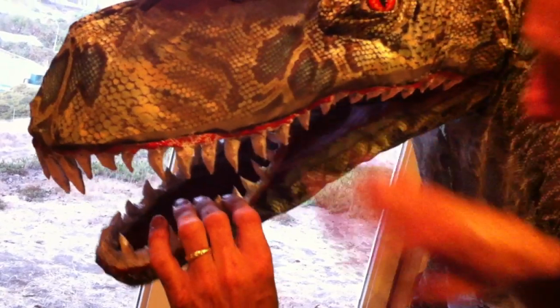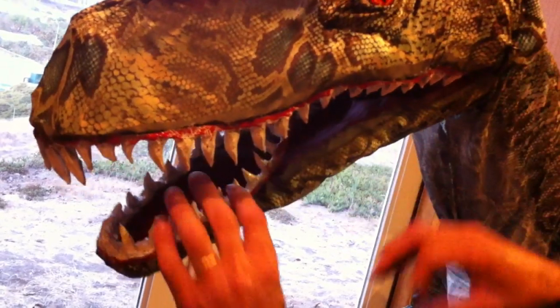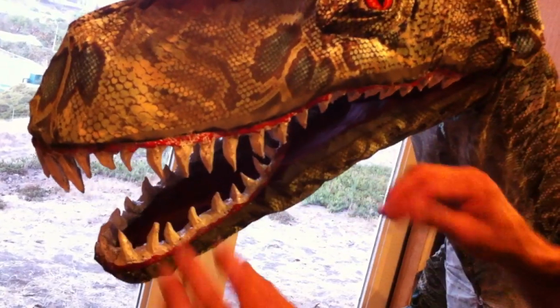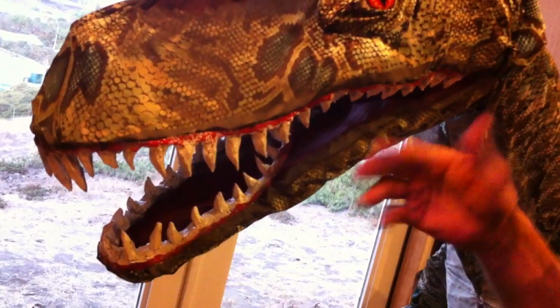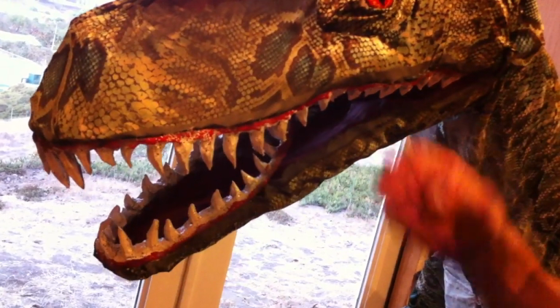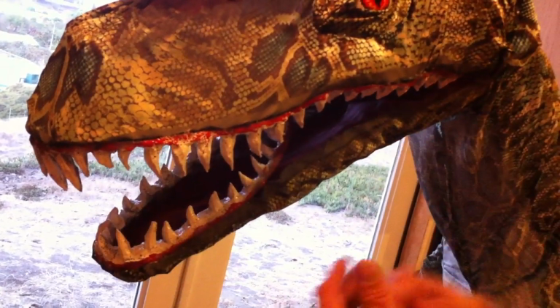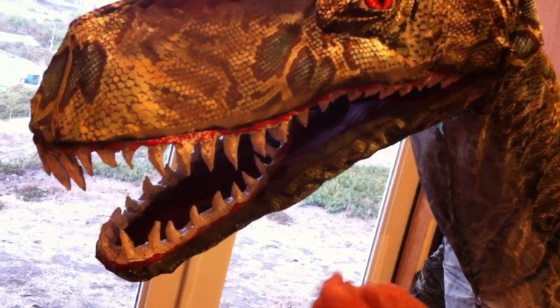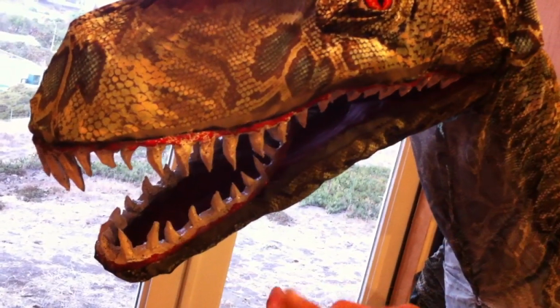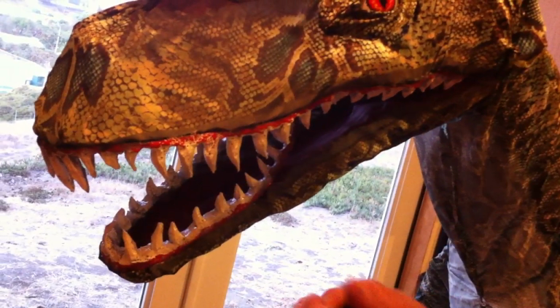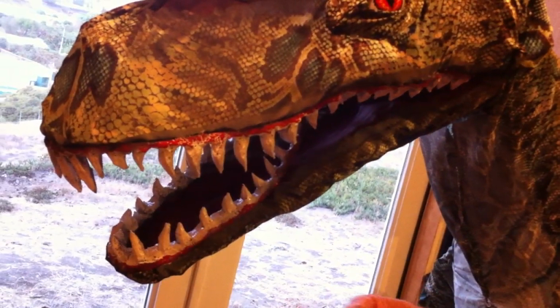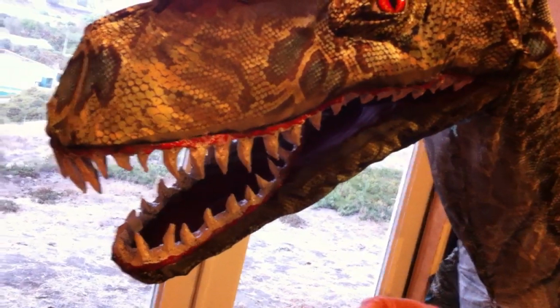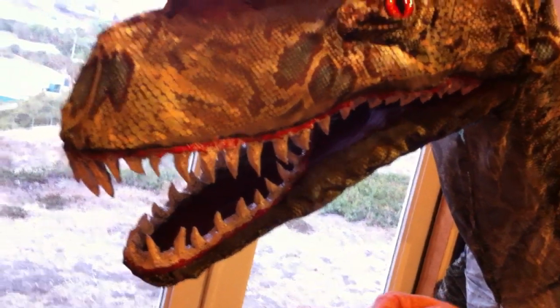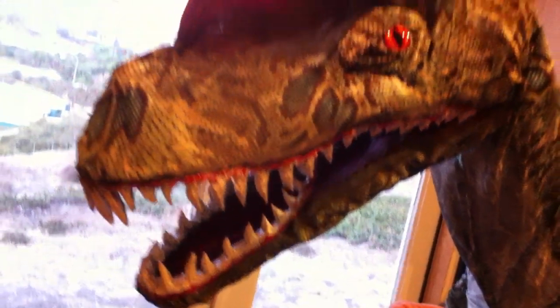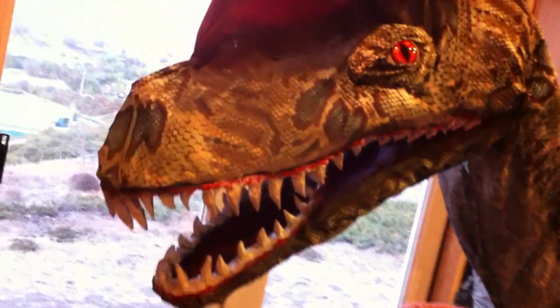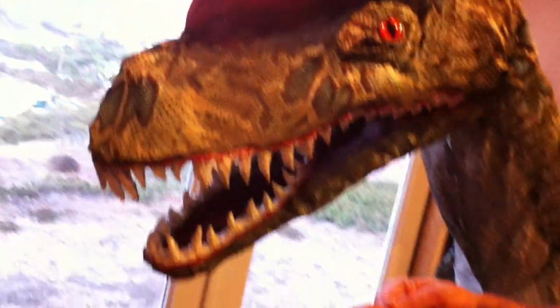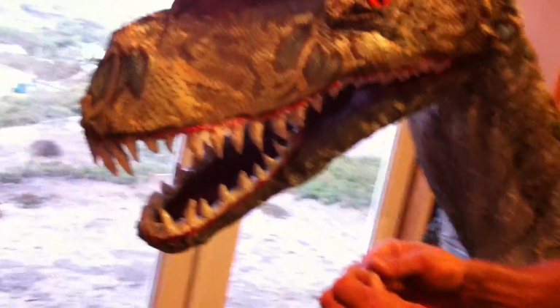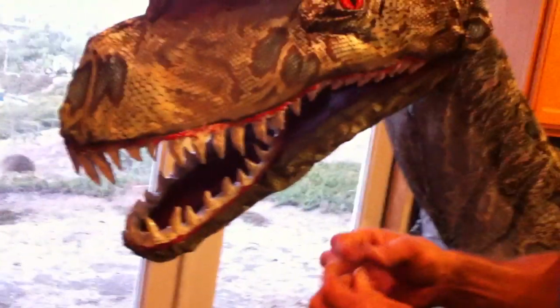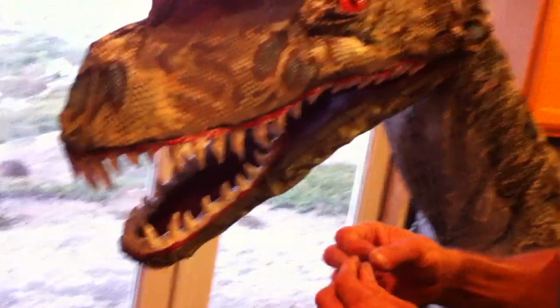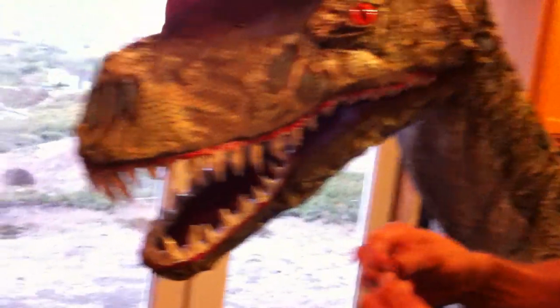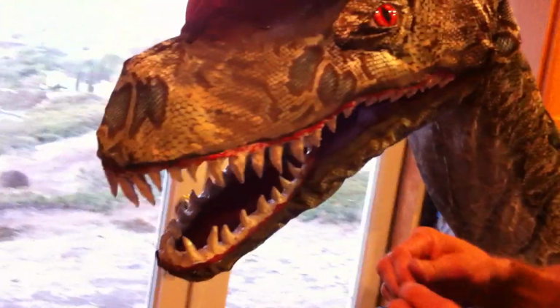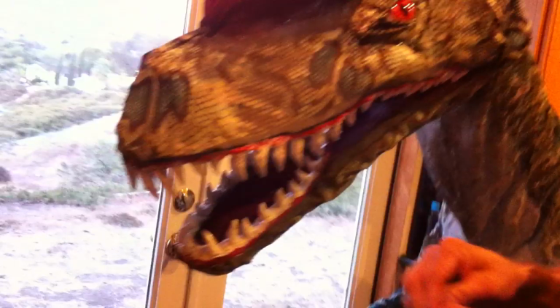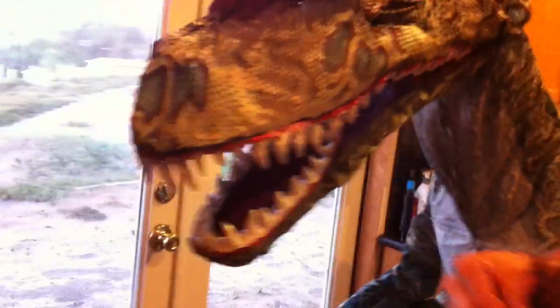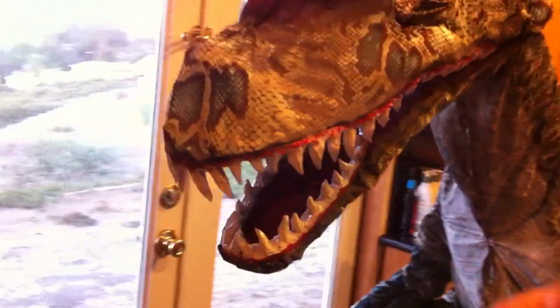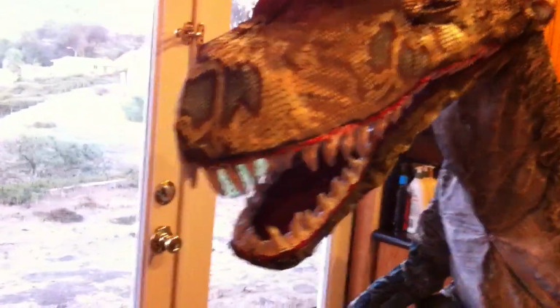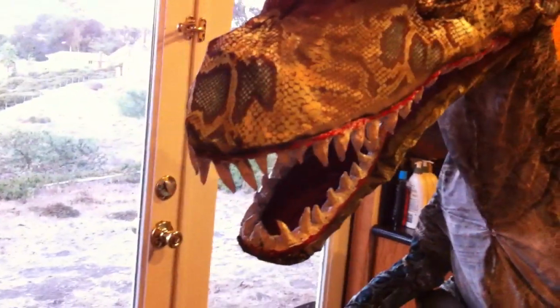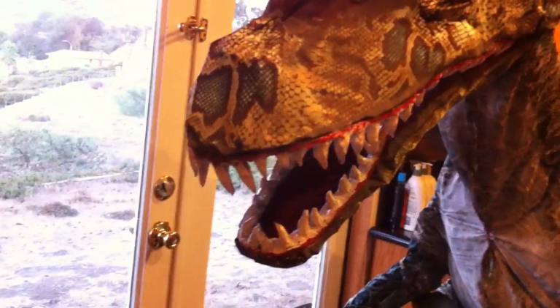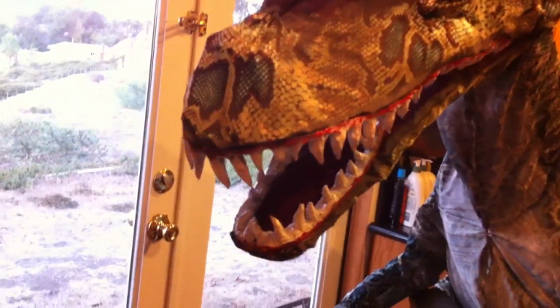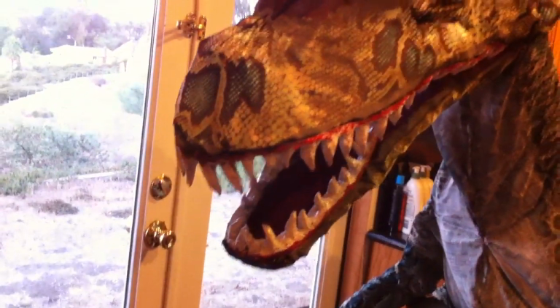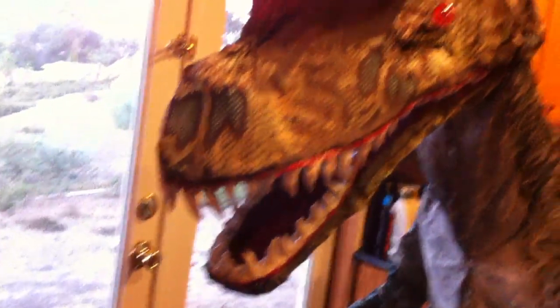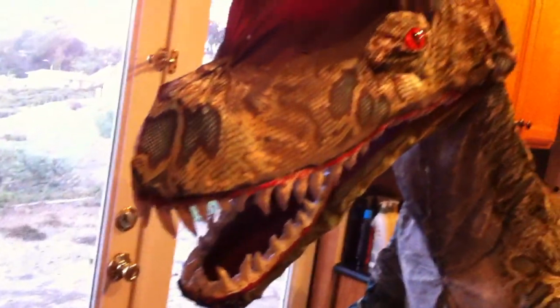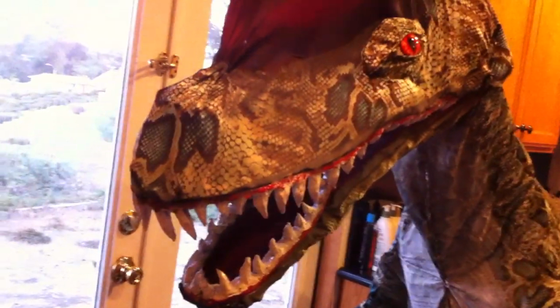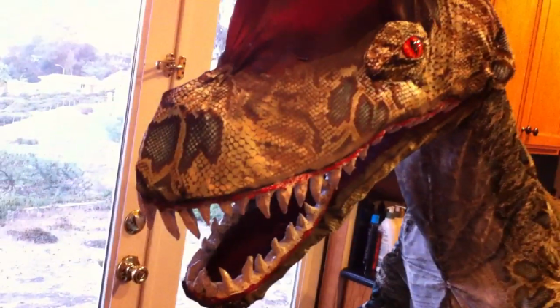We're just going to glue all the way to the back and make sure they're nice and straight, and we'll show you the finished thing later.